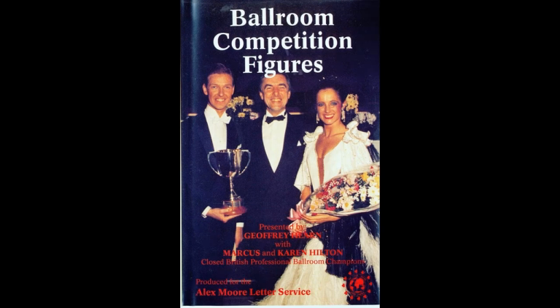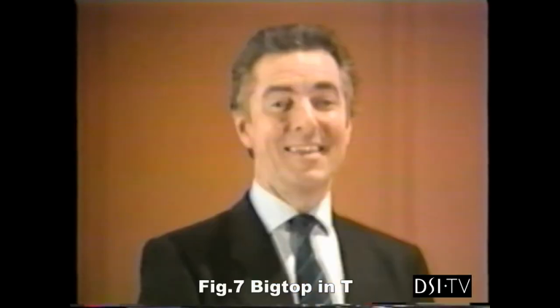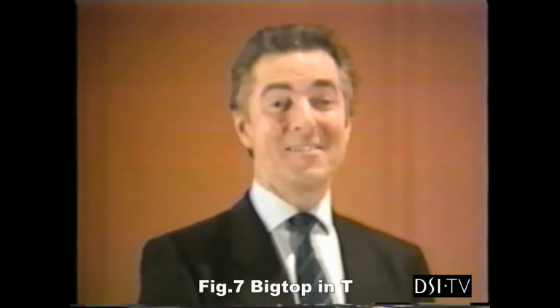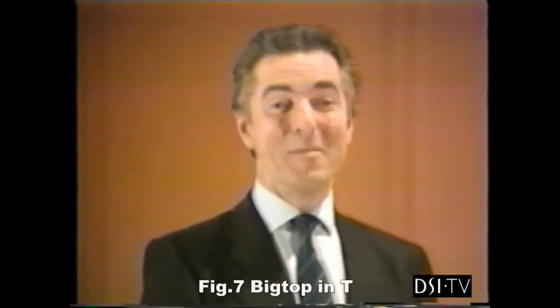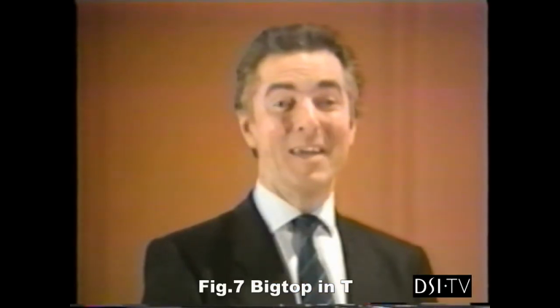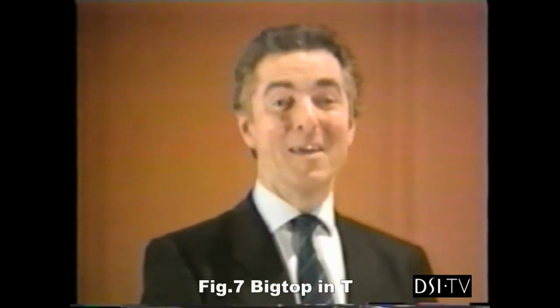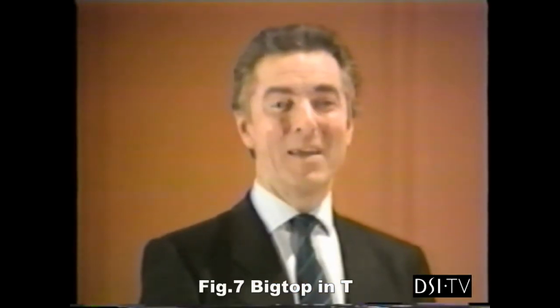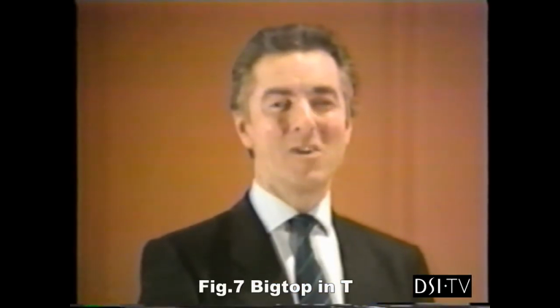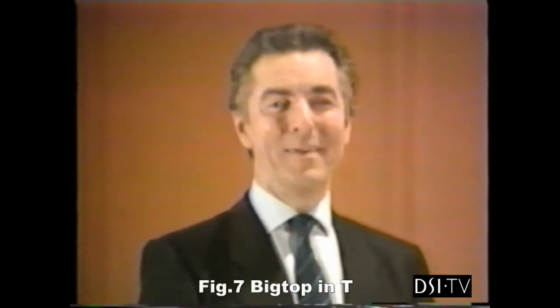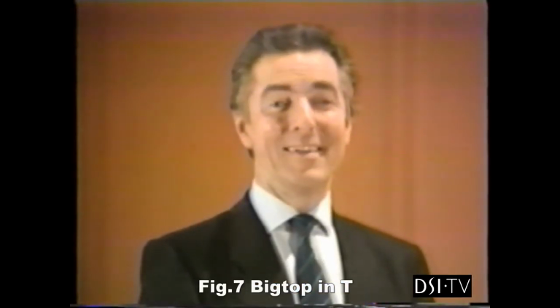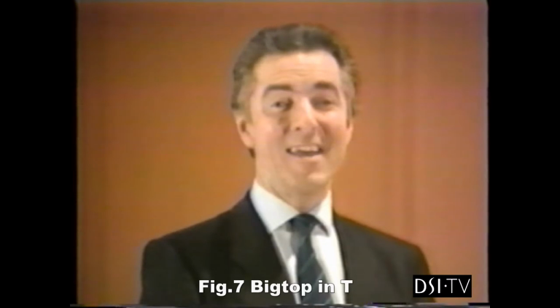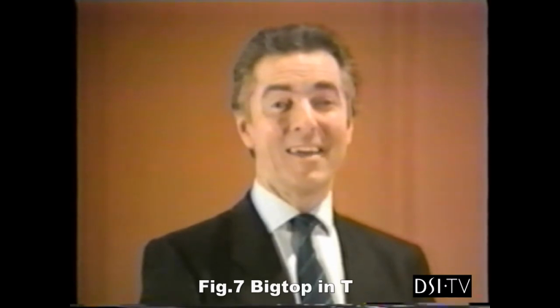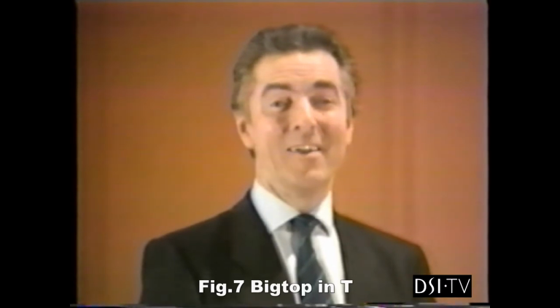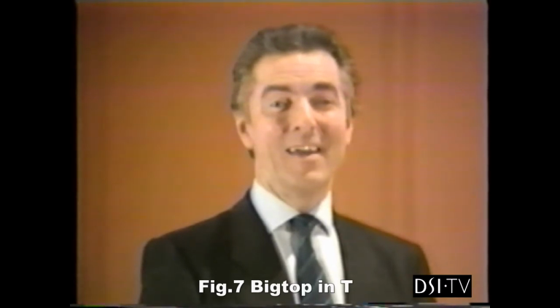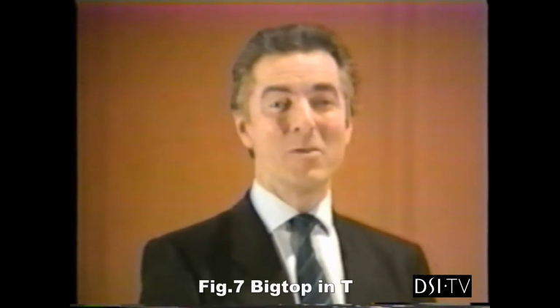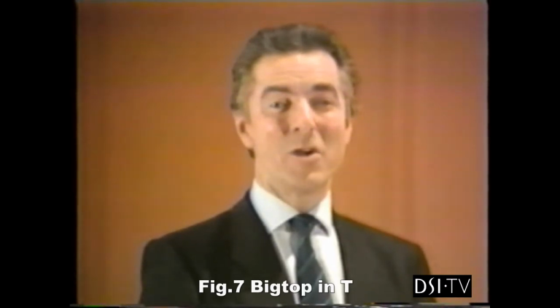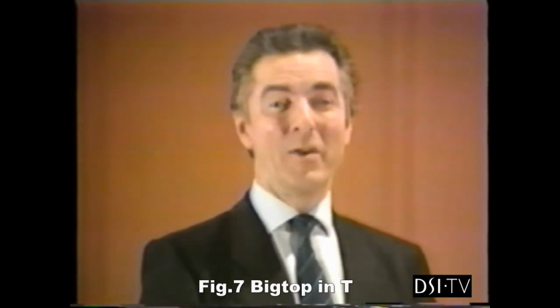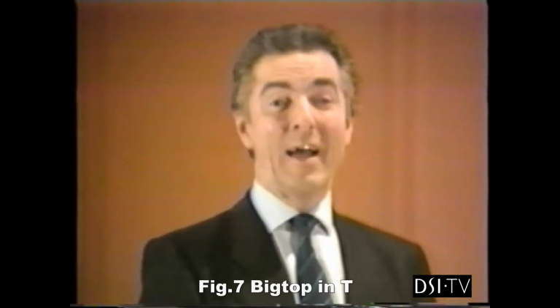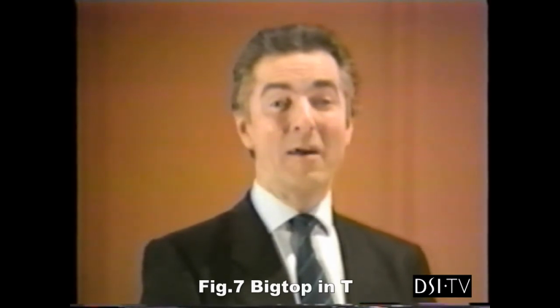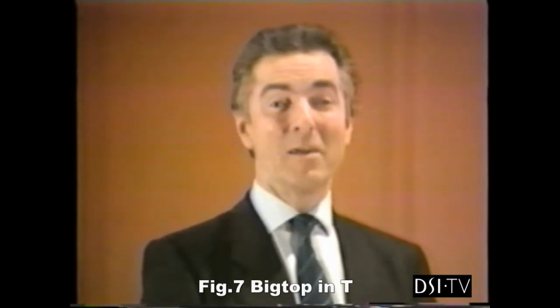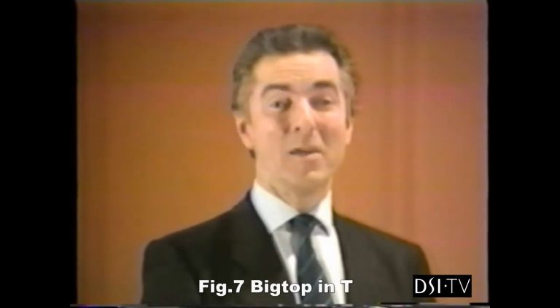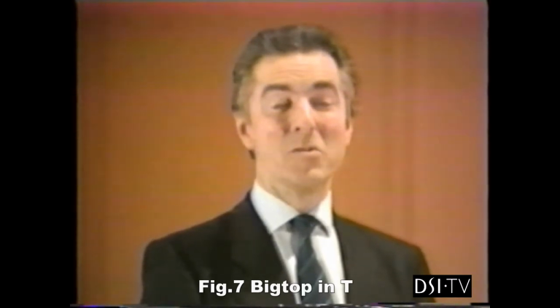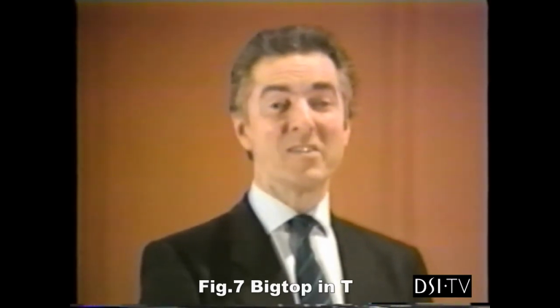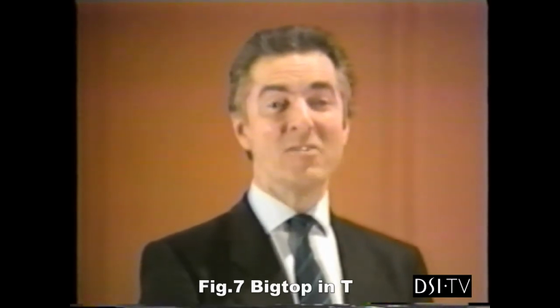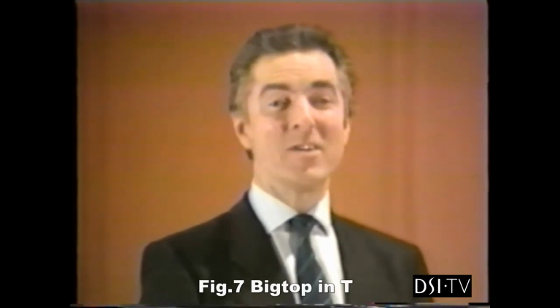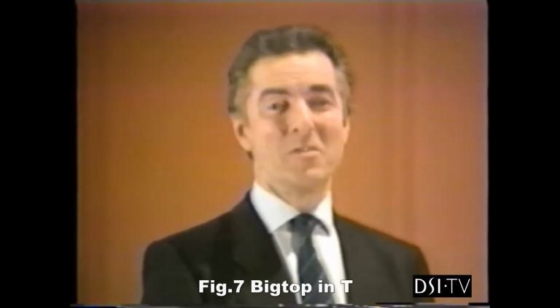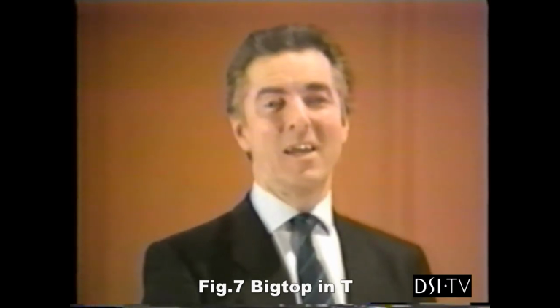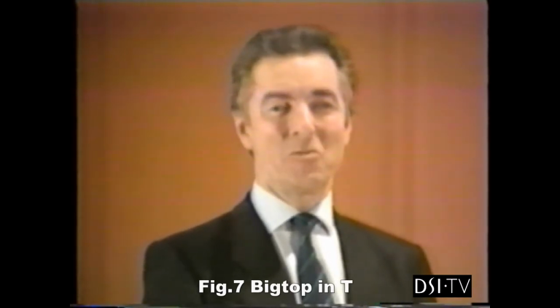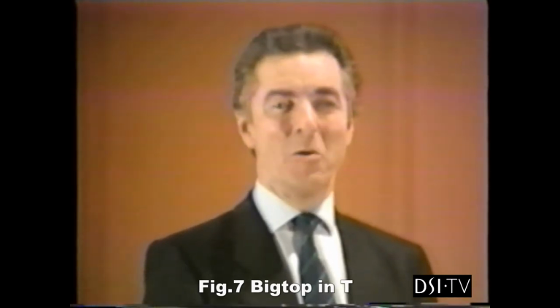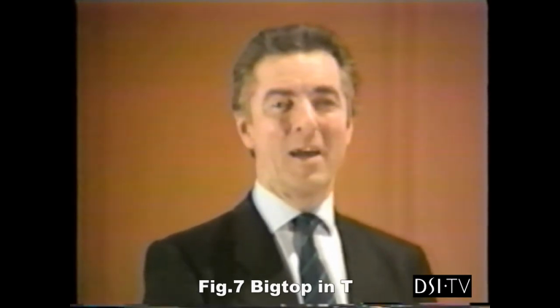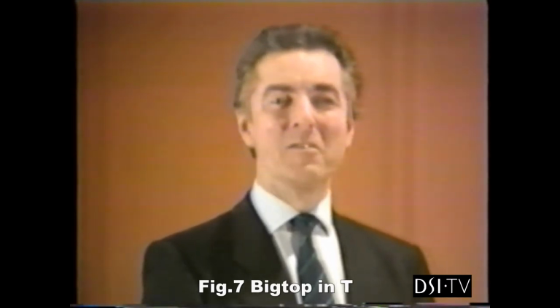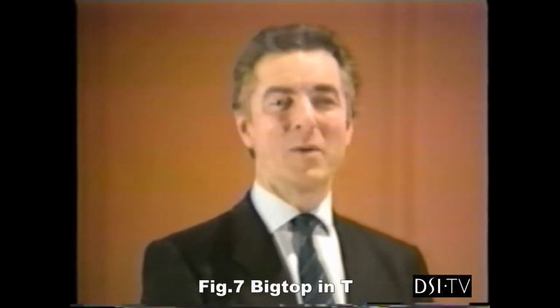This time, the big top in the tango, and we show how it can be used as an entry to the throwaway oversway.